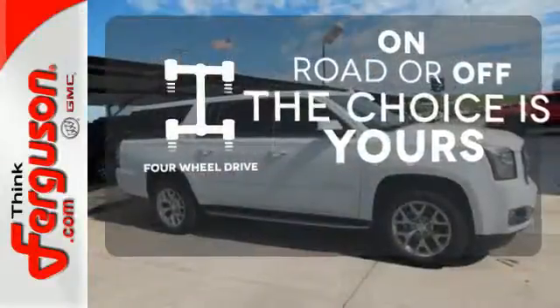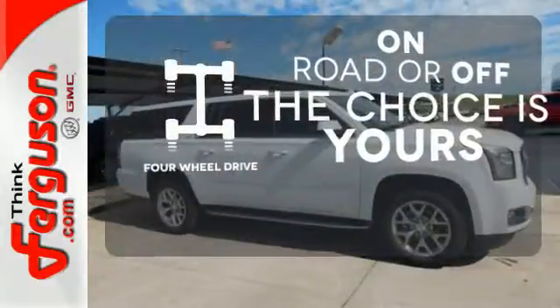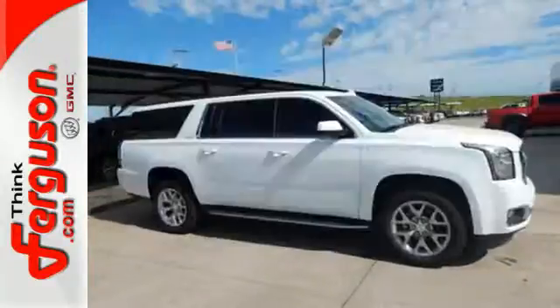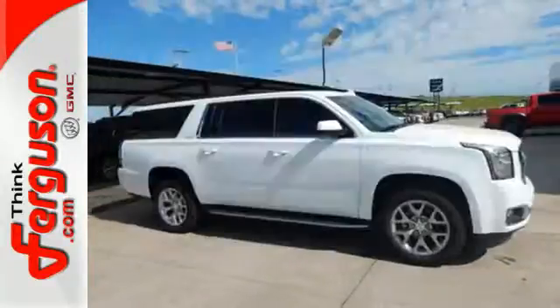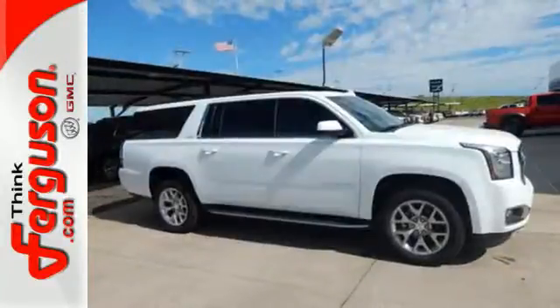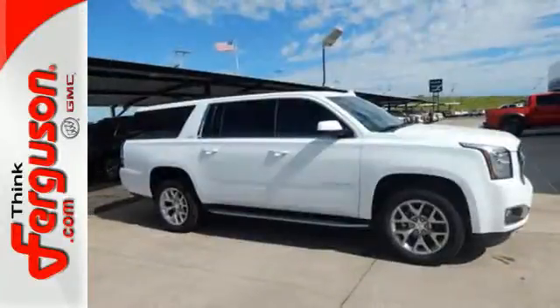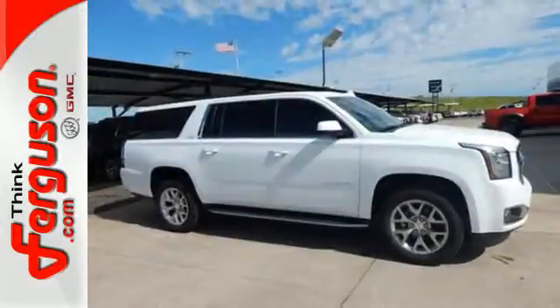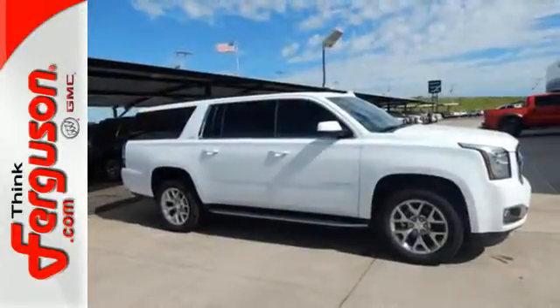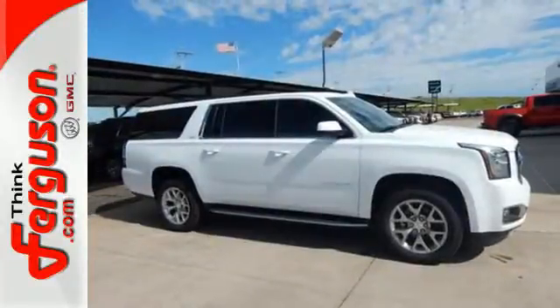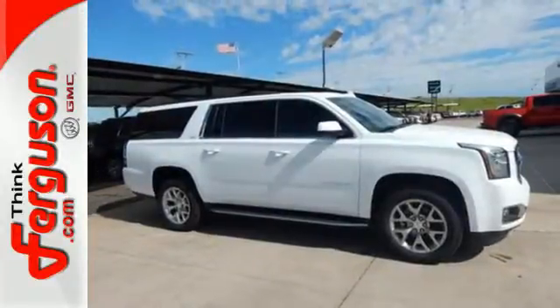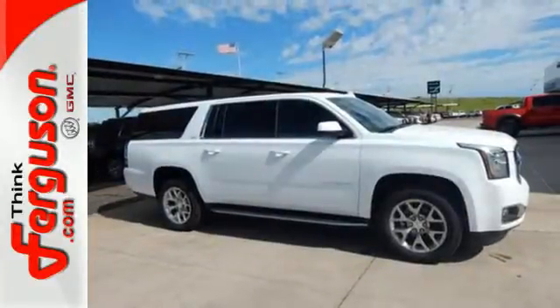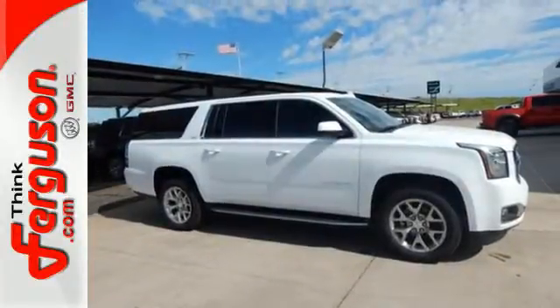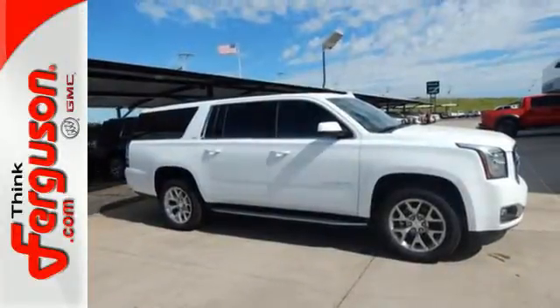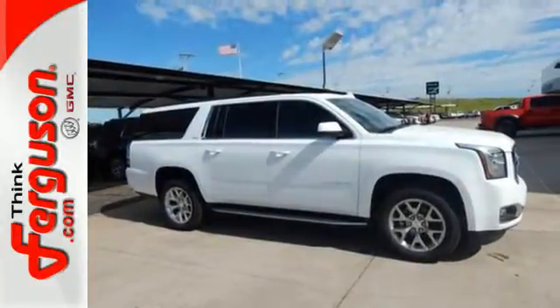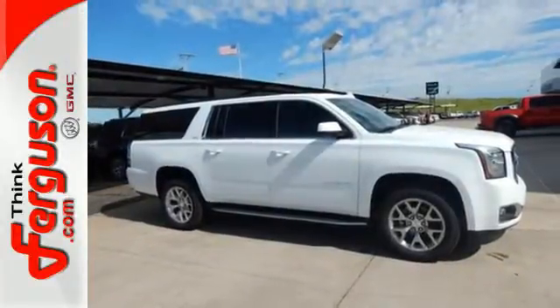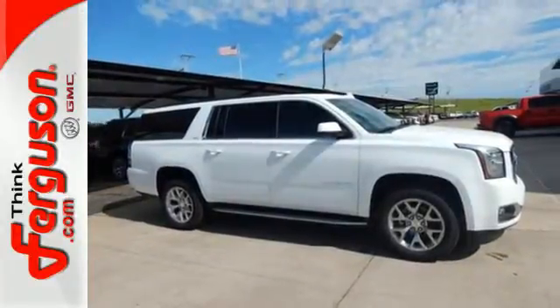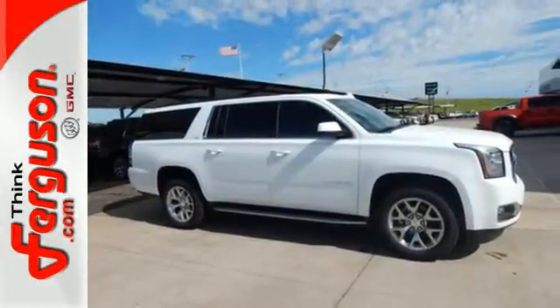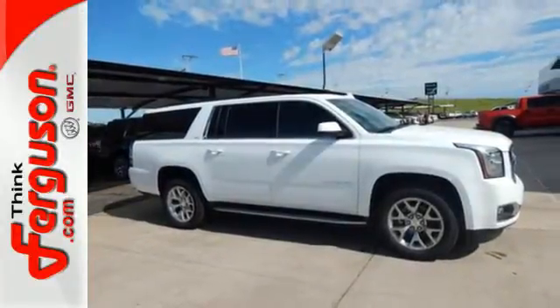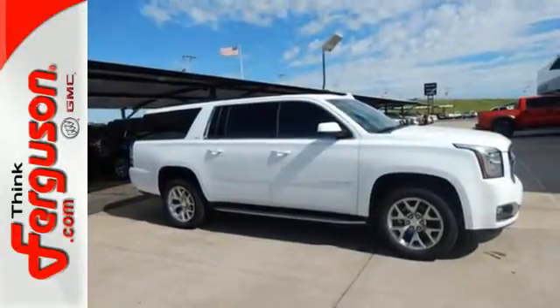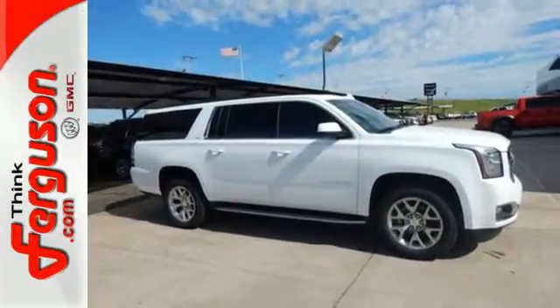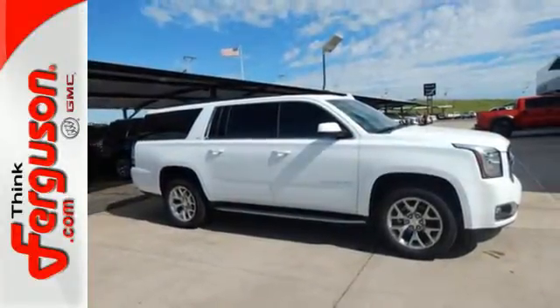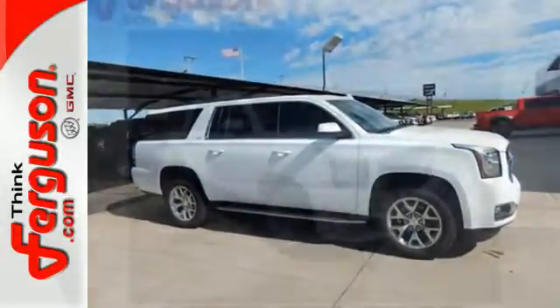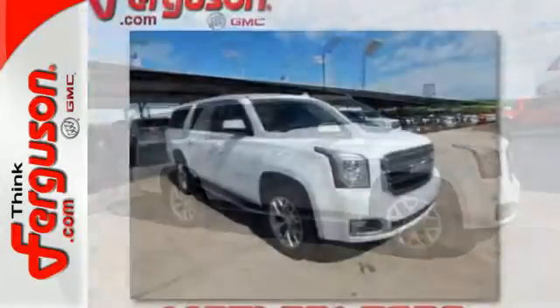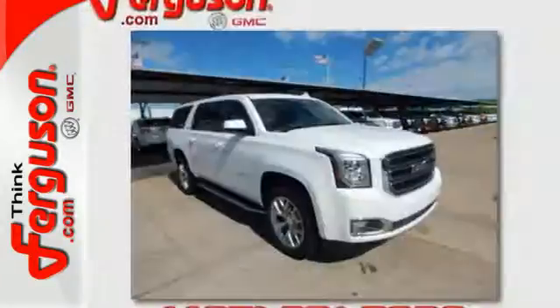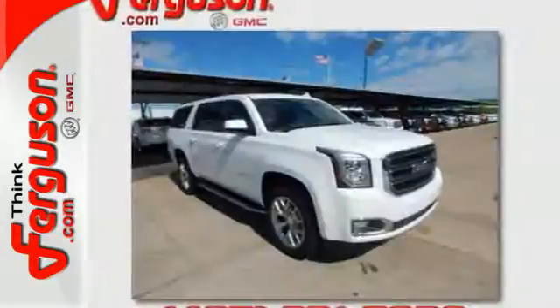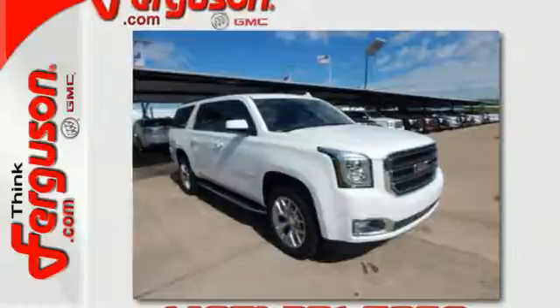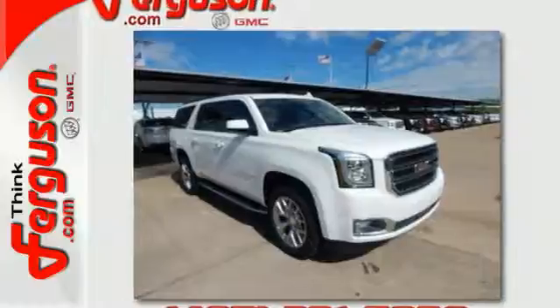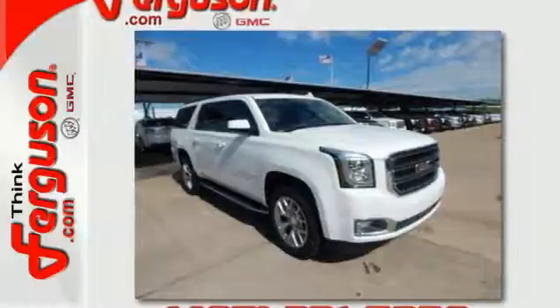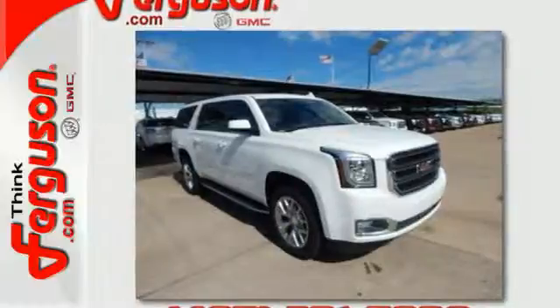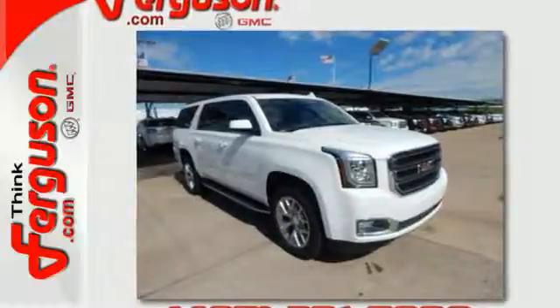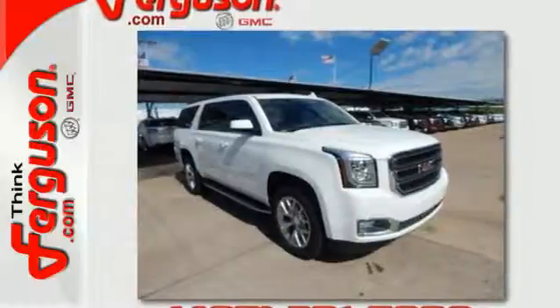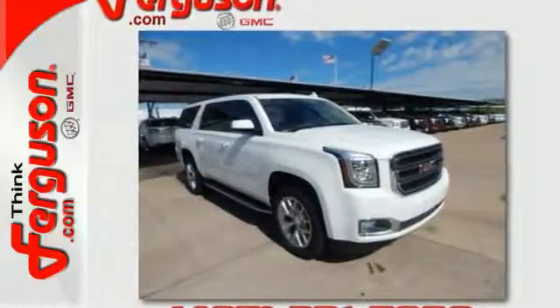When more is needed, the Yukon XL is up to the task. Make this one yours today.